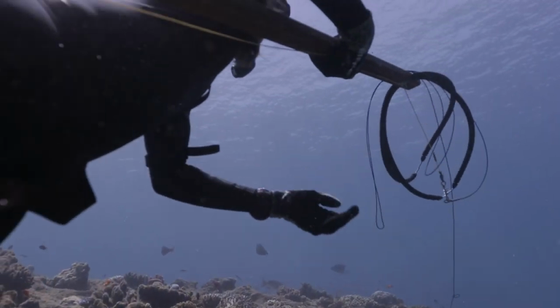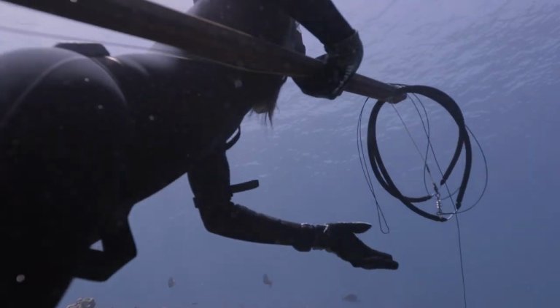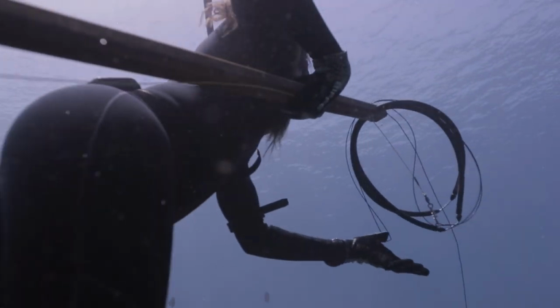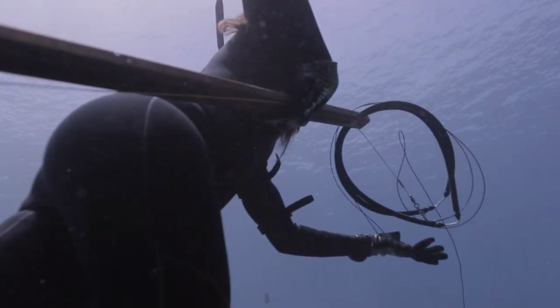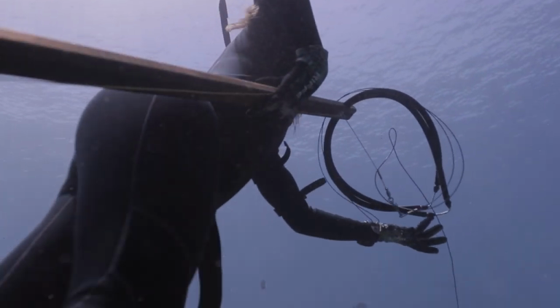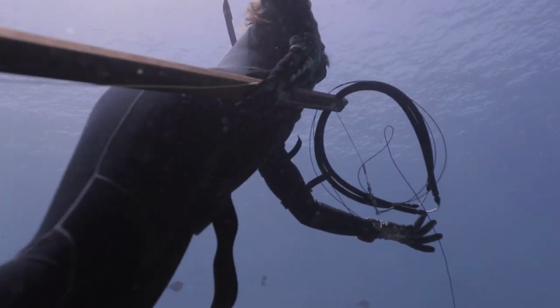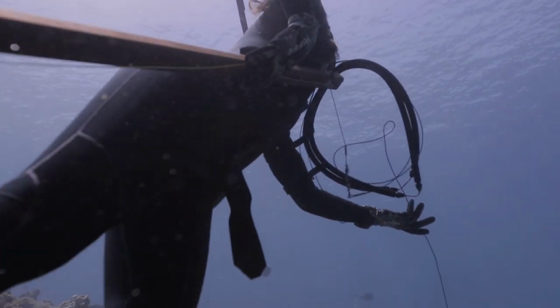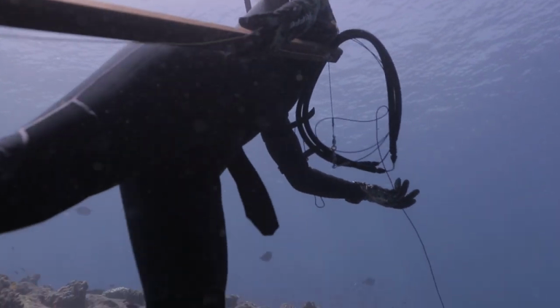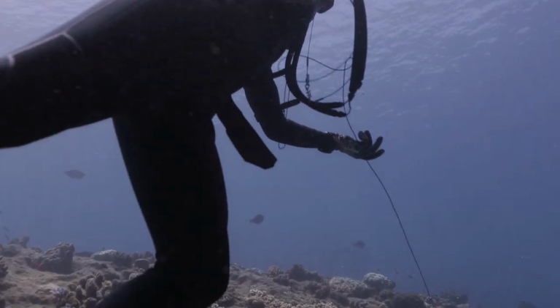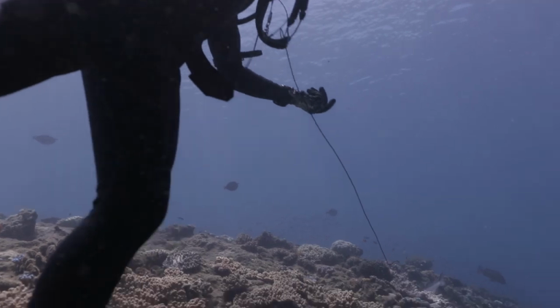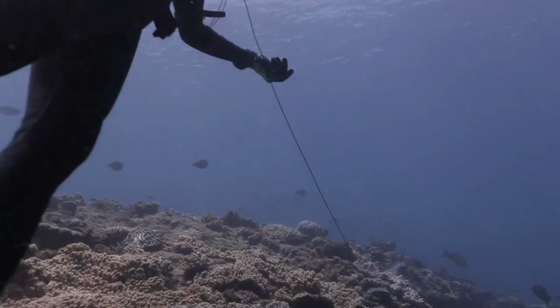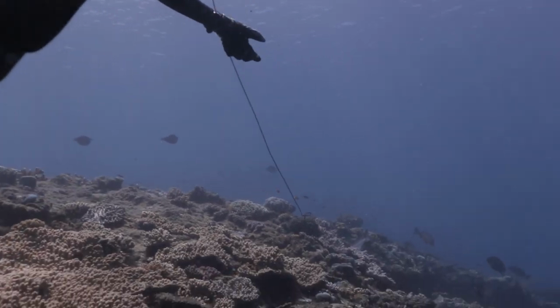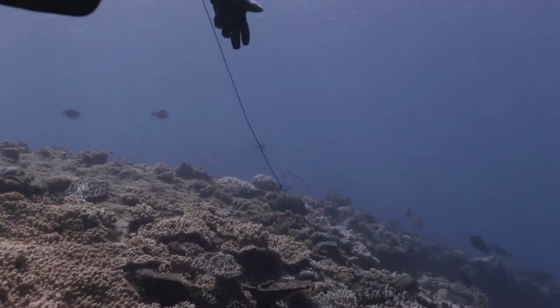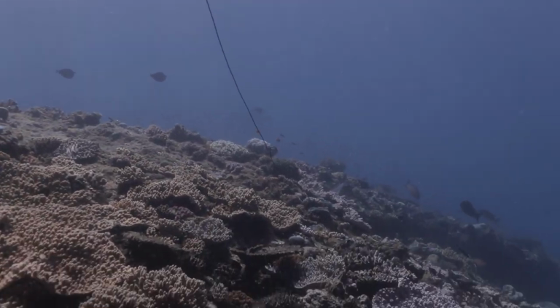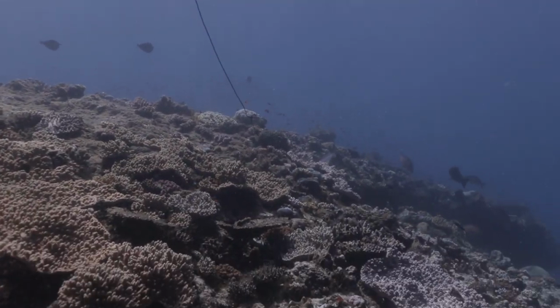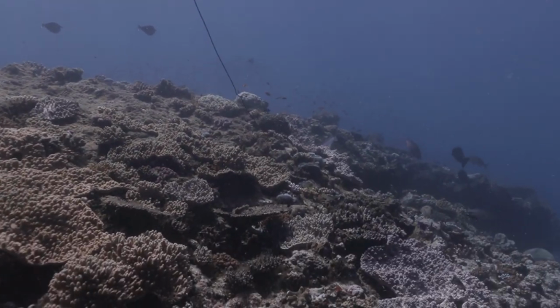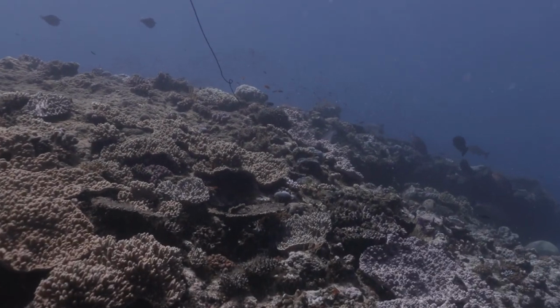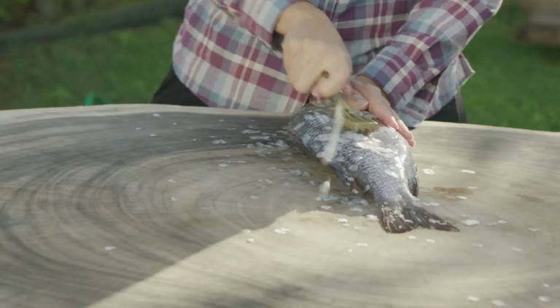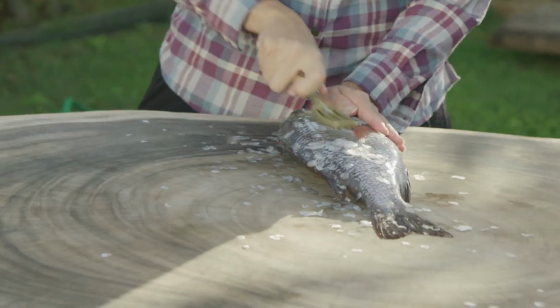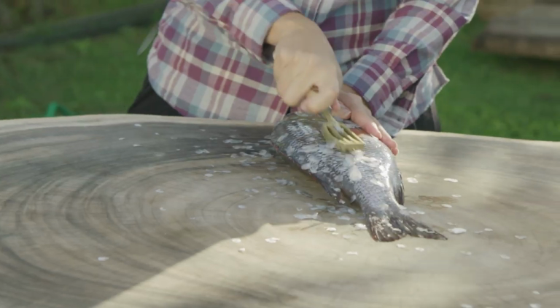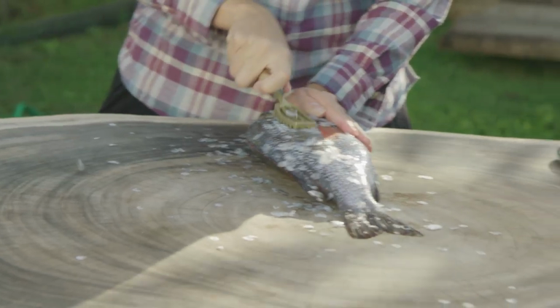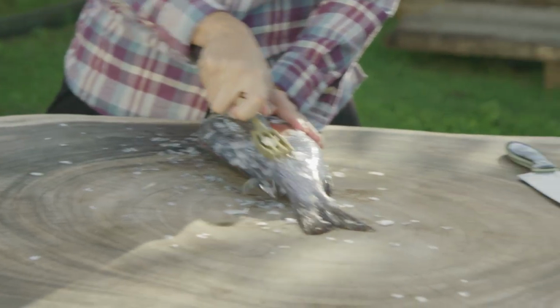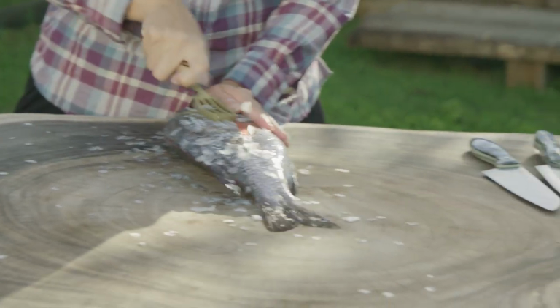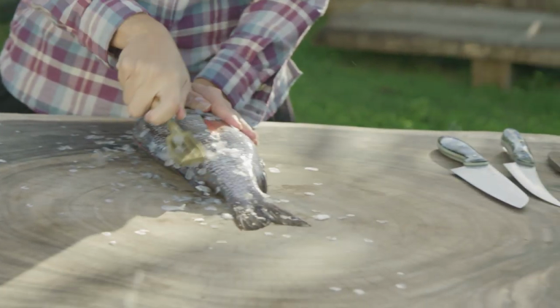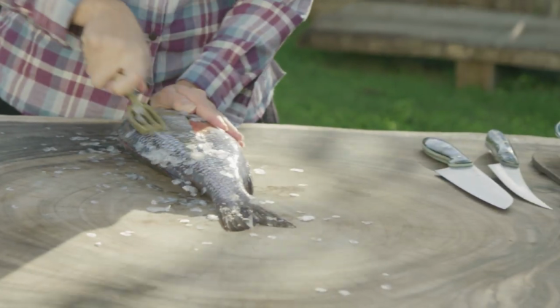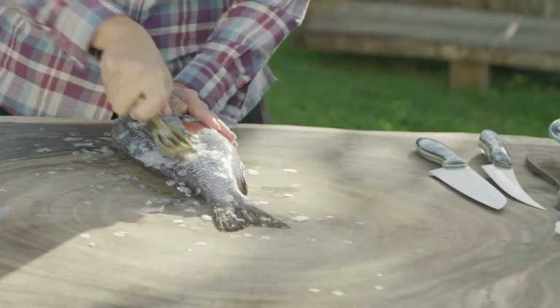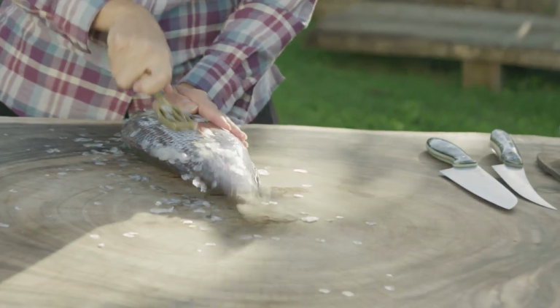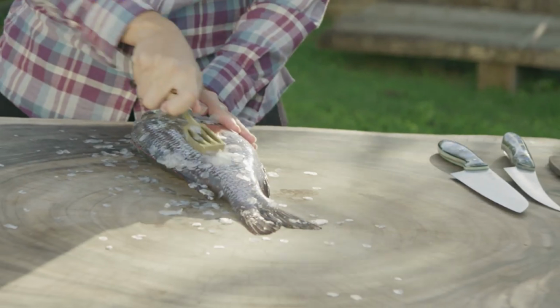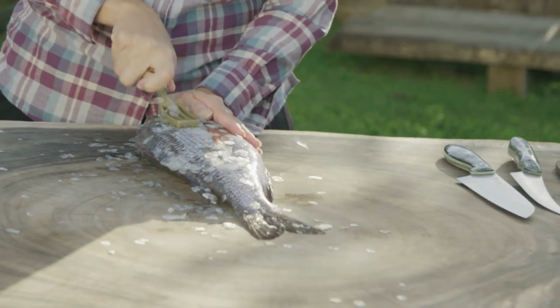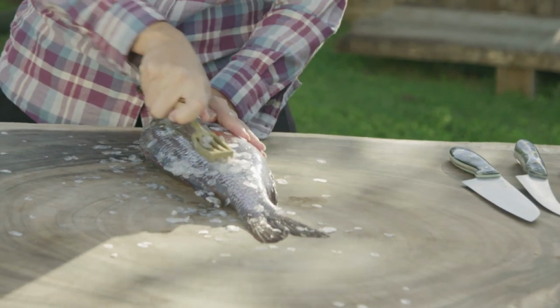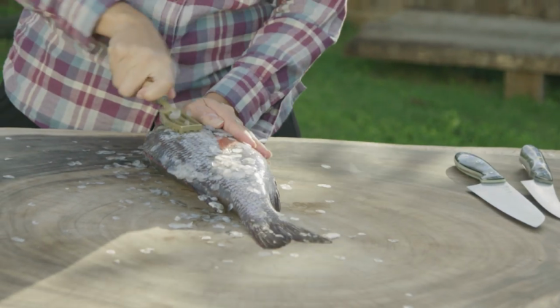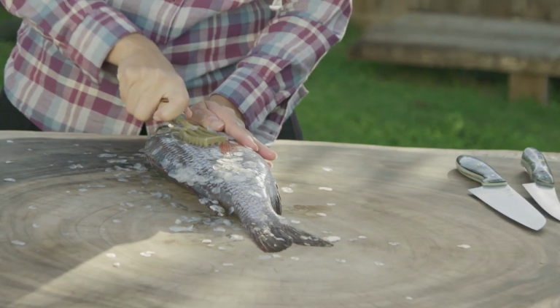These fish are super elusive, really smart, and they make you hold your breath for a long time.